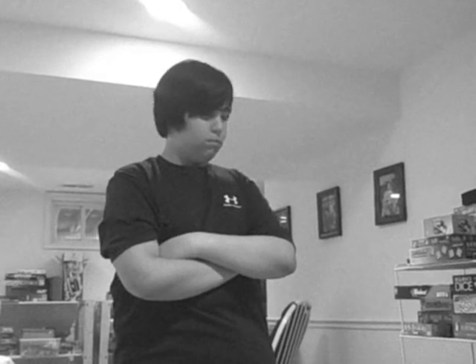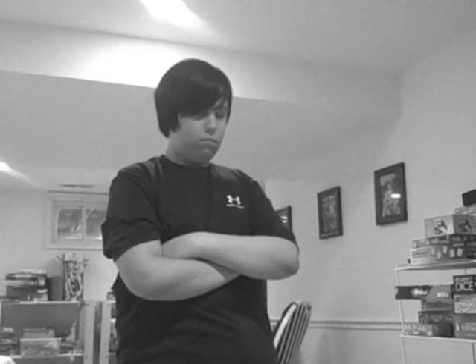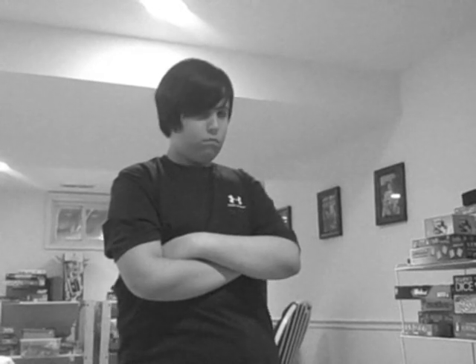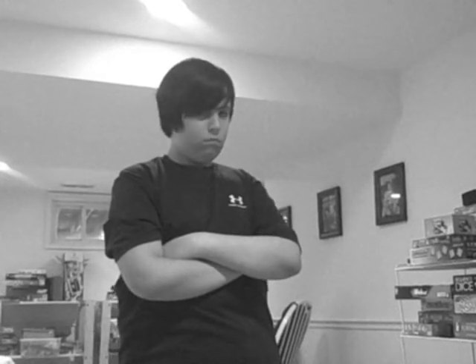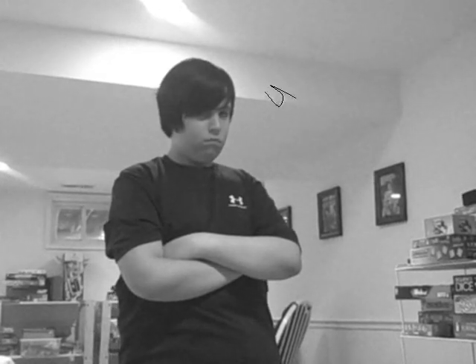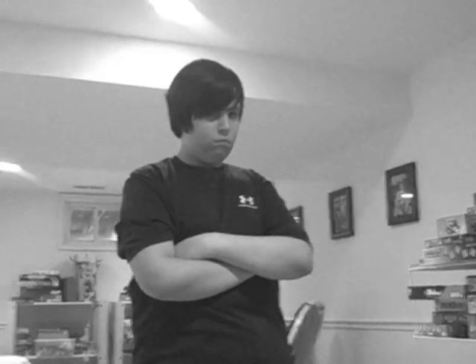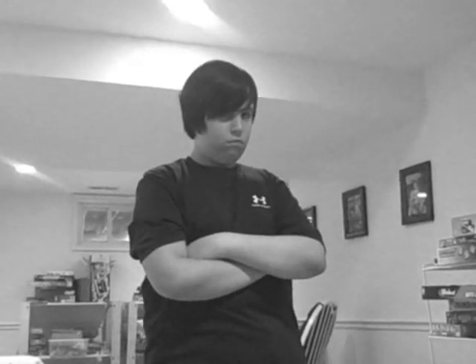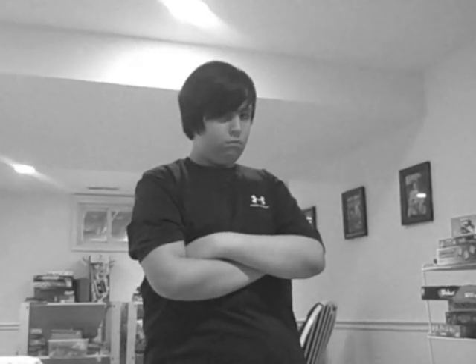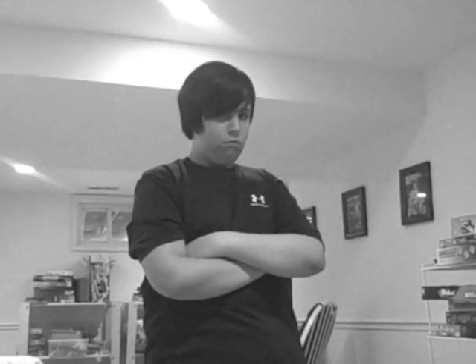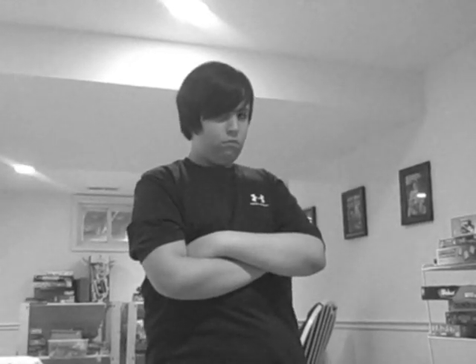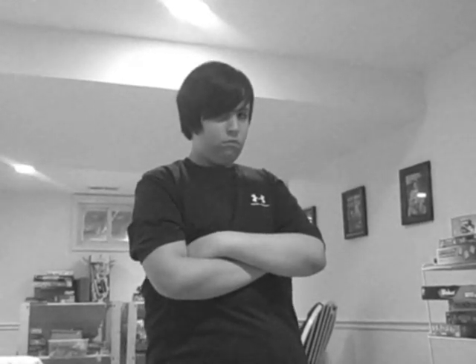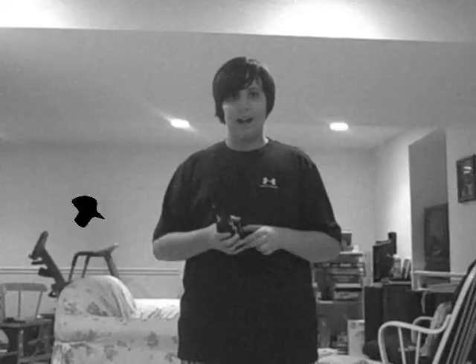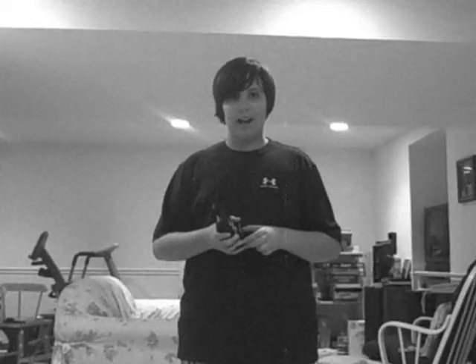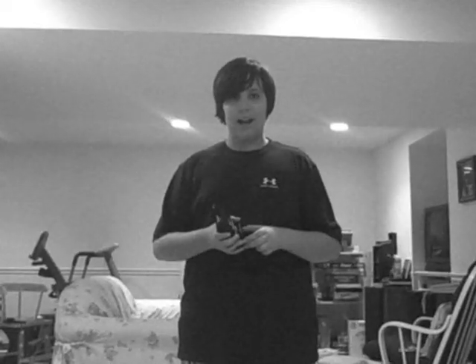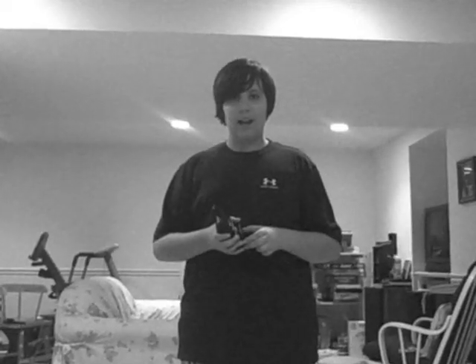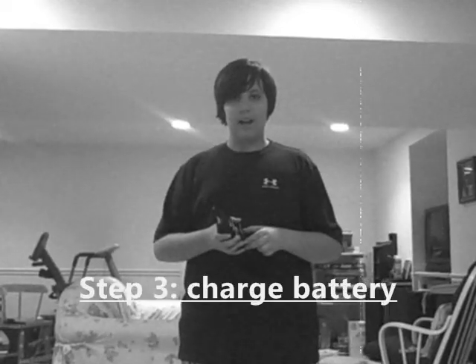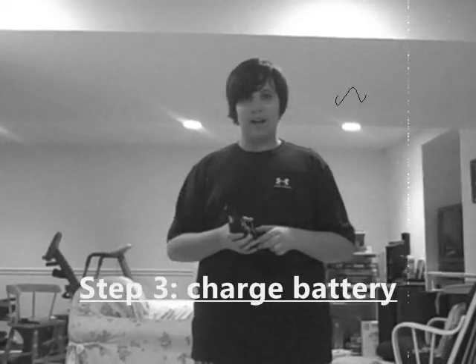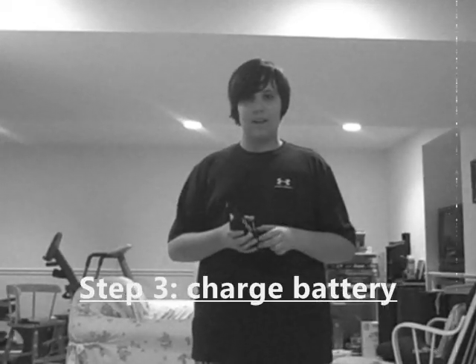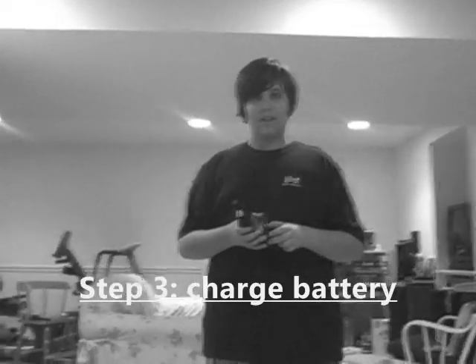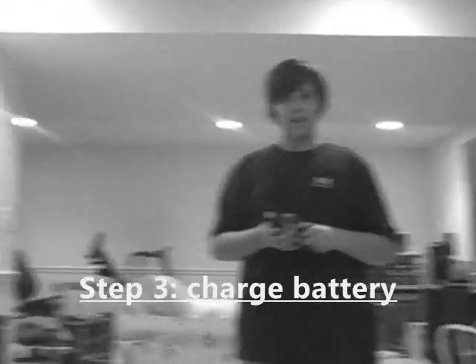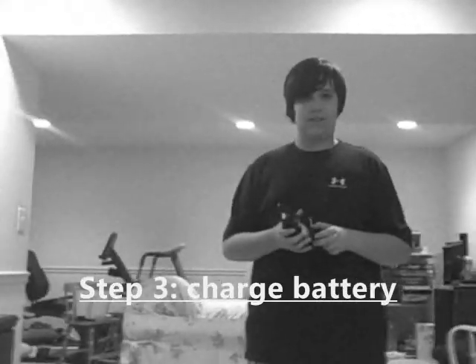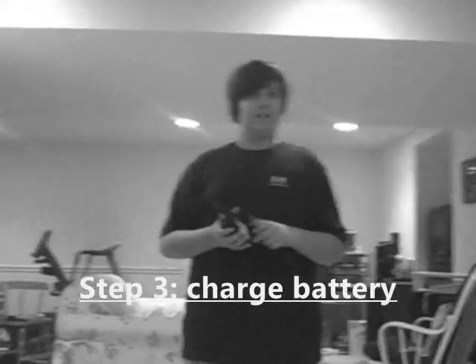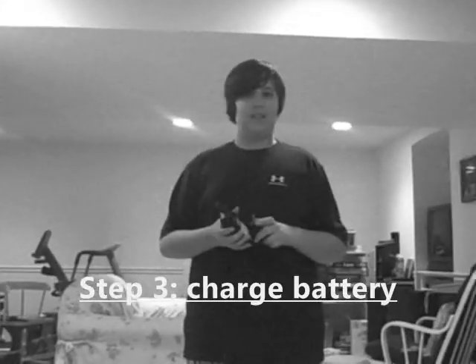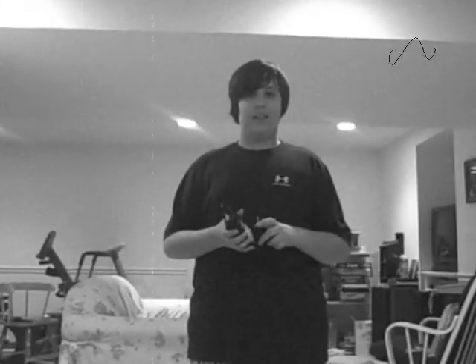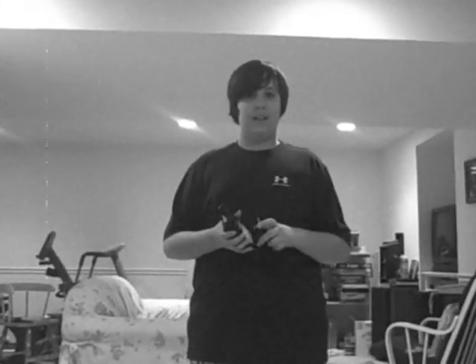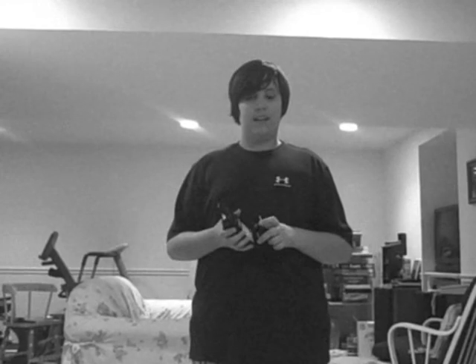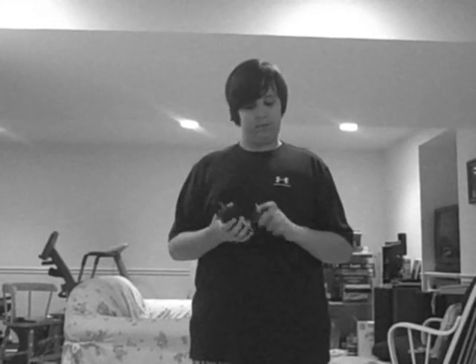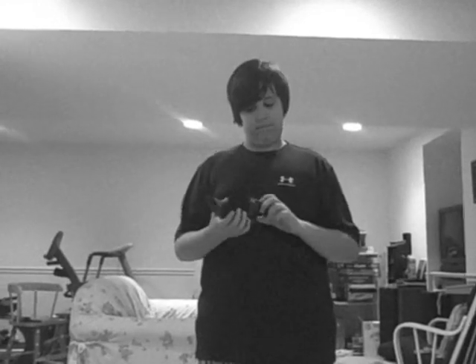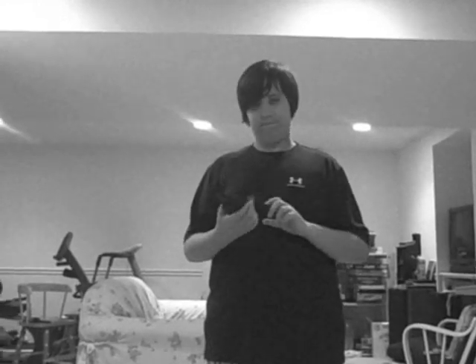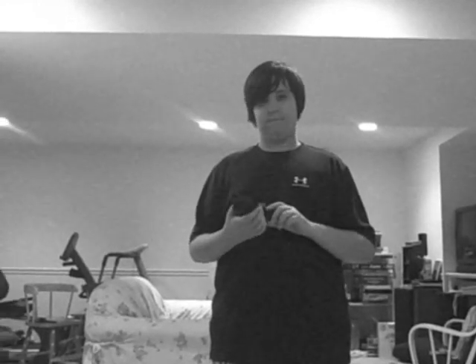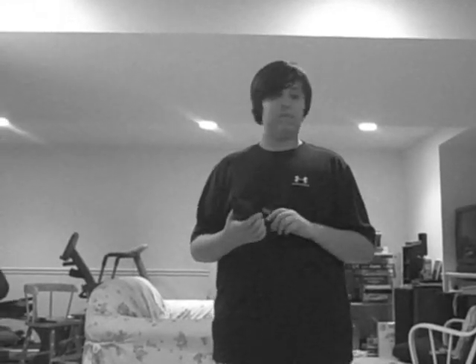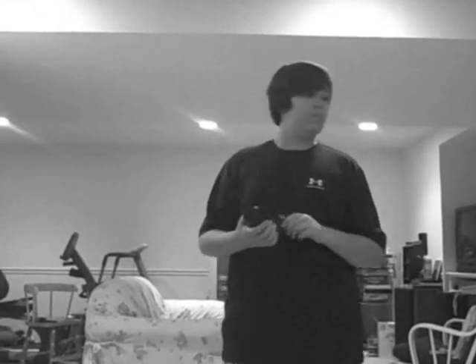The third step is how to charge it. As we've said before, the fourth step is charging it.